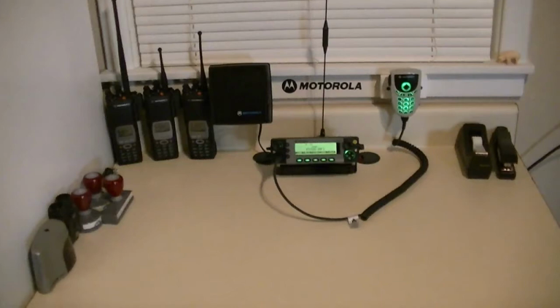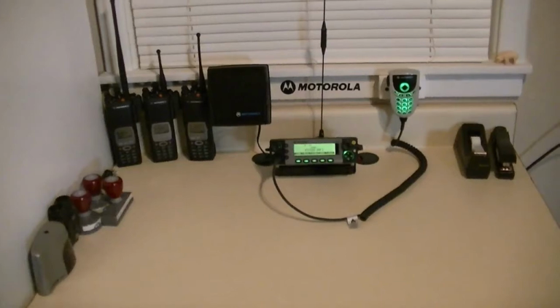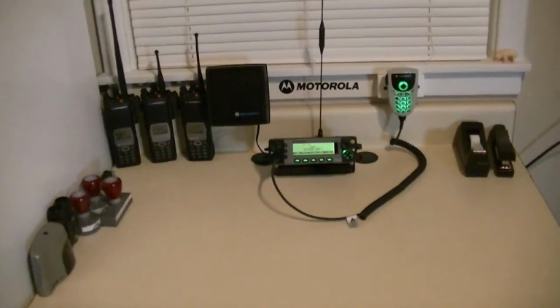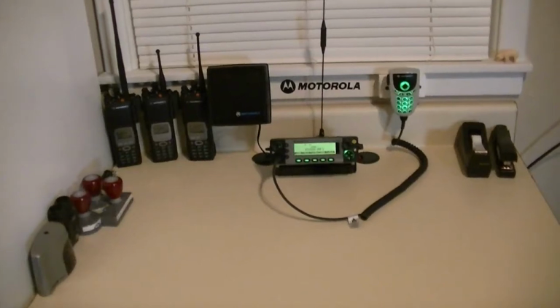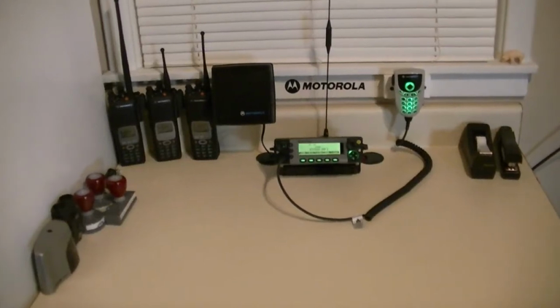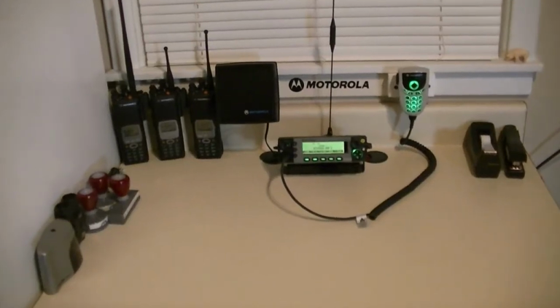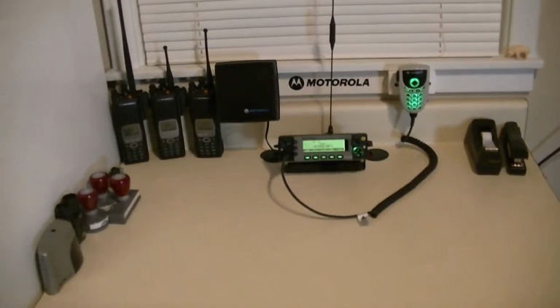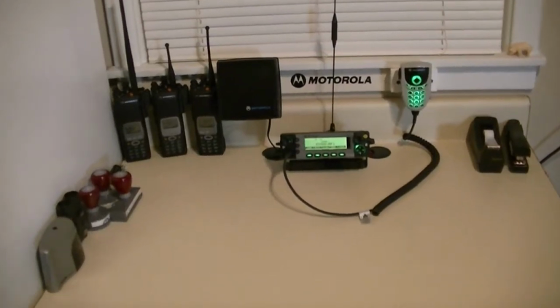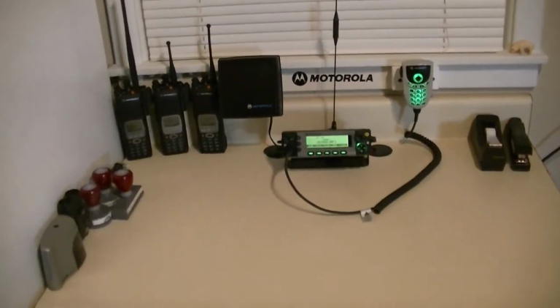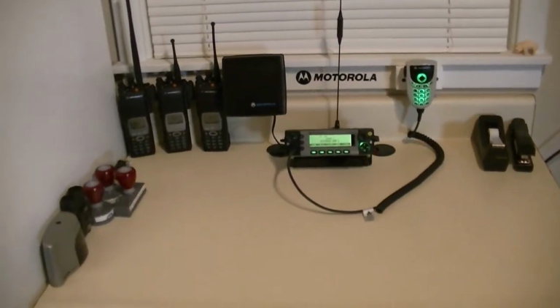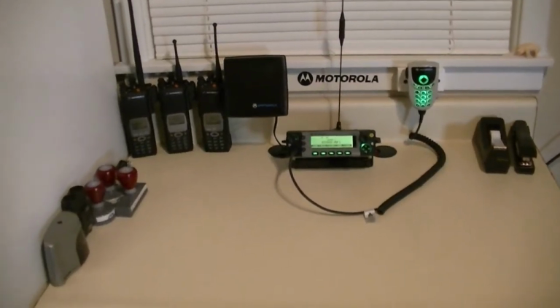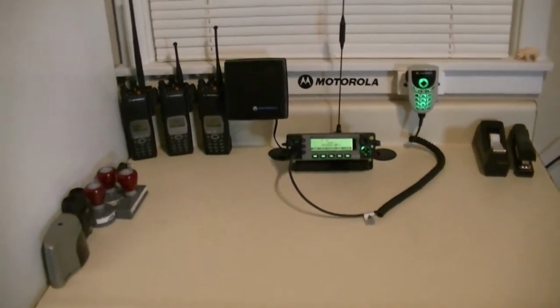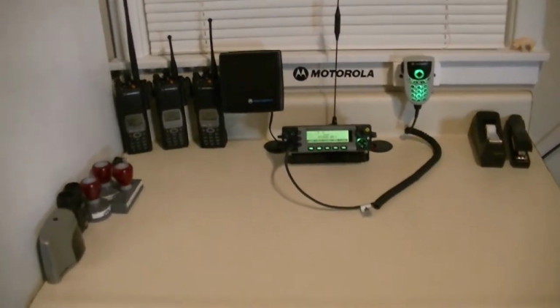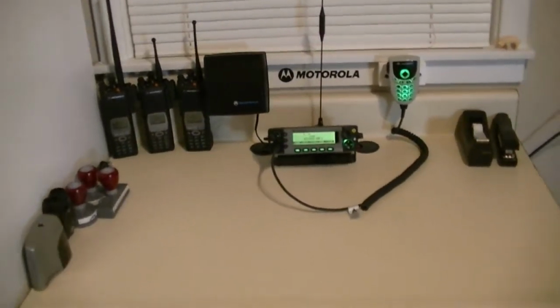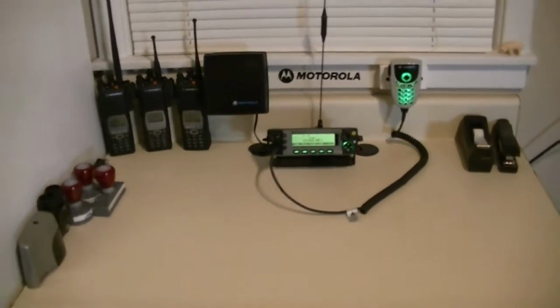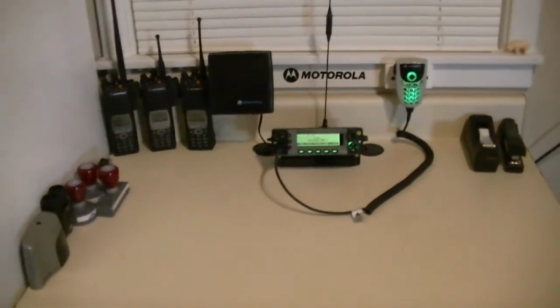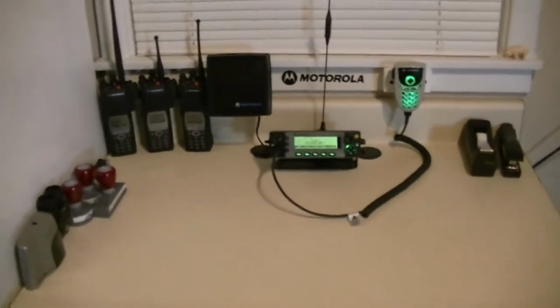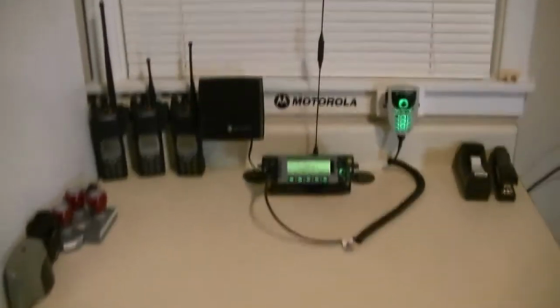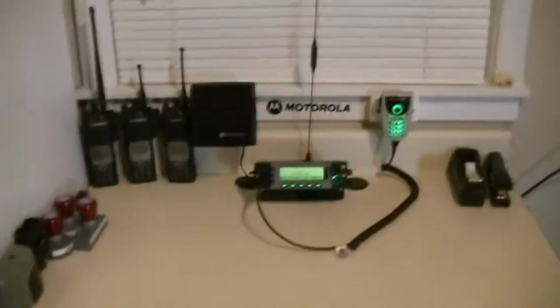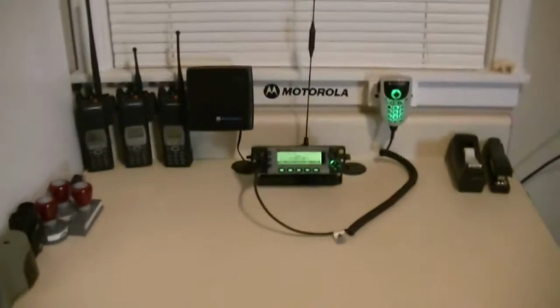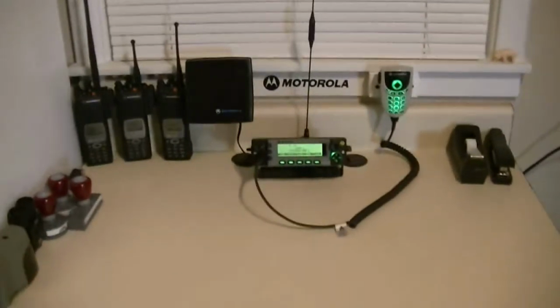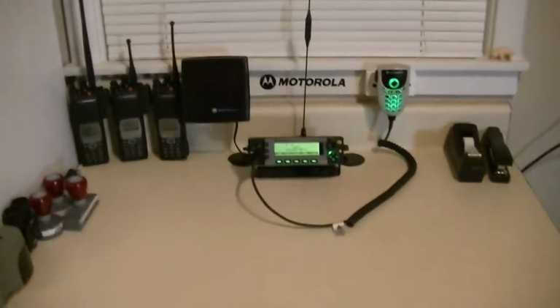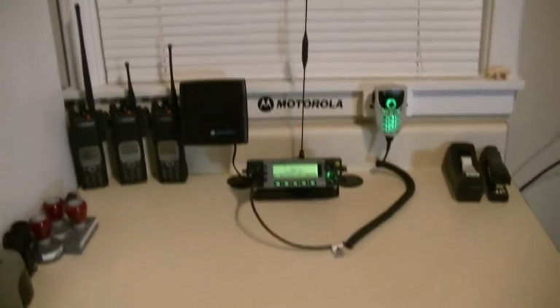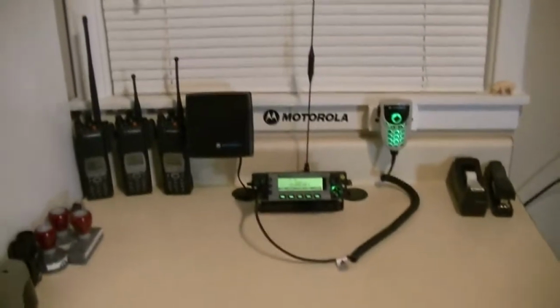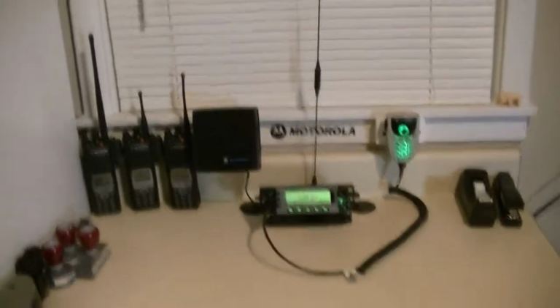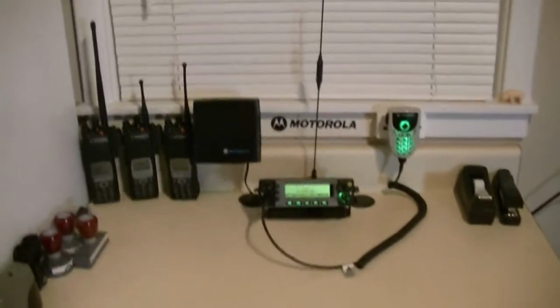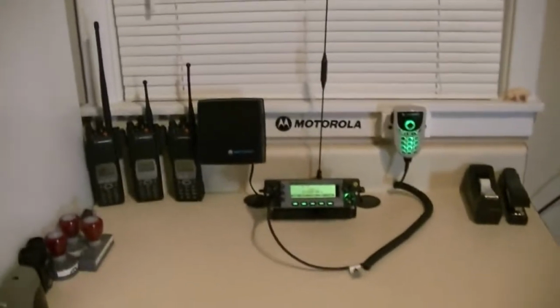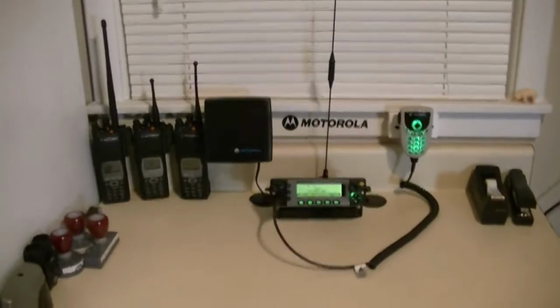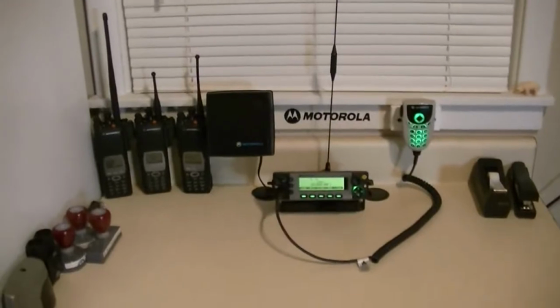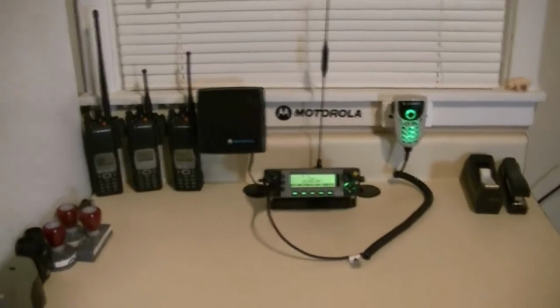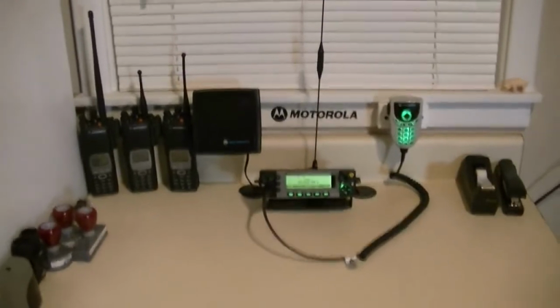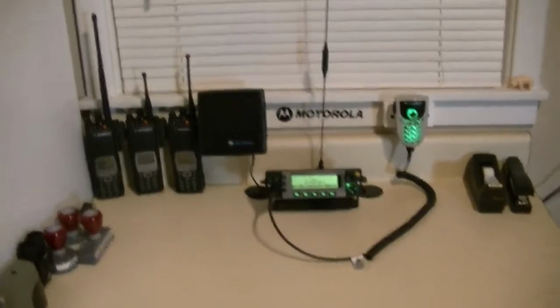Hey guys, how's it going? Just thought I'd let you check out my XTL setup.